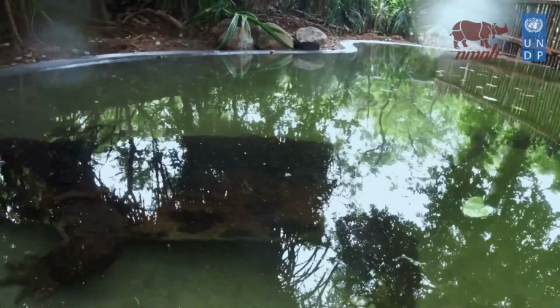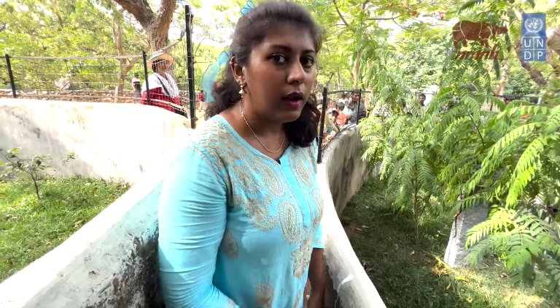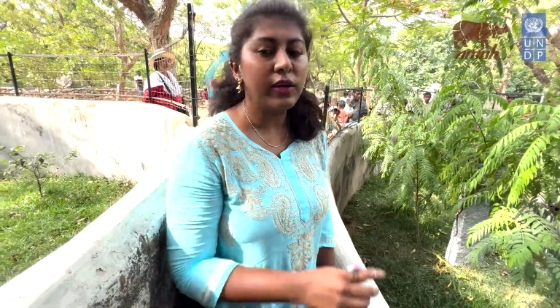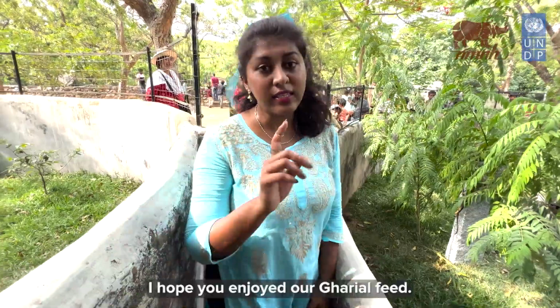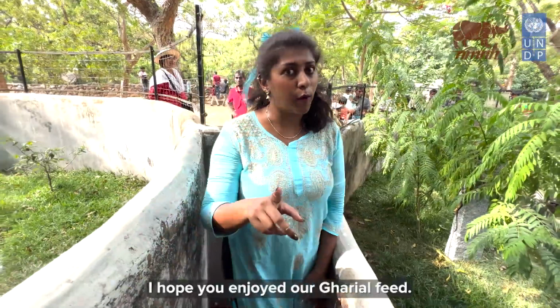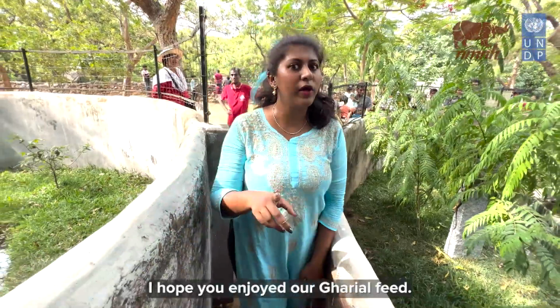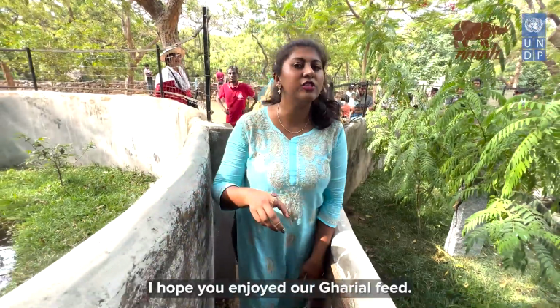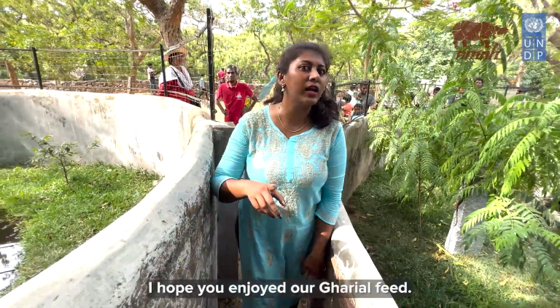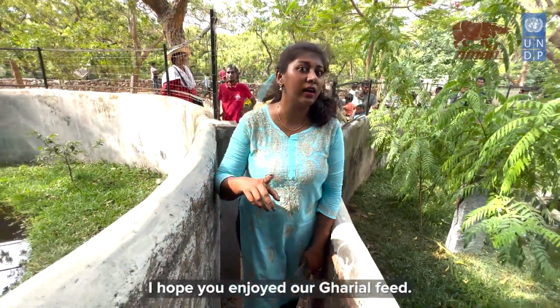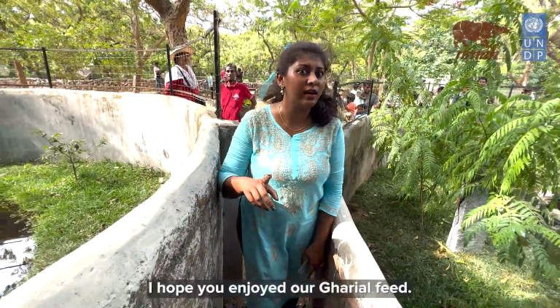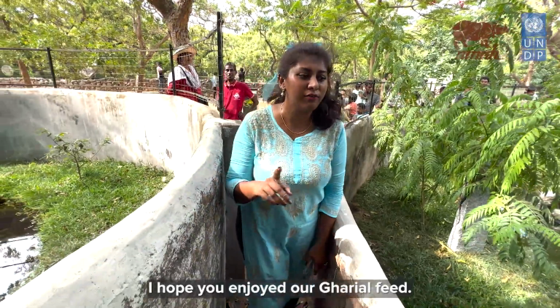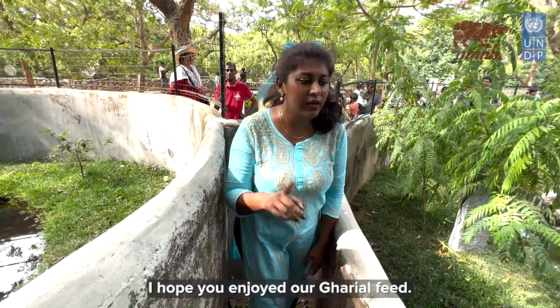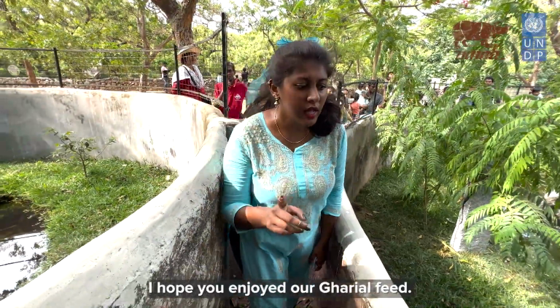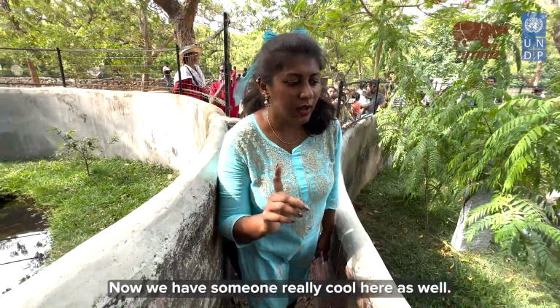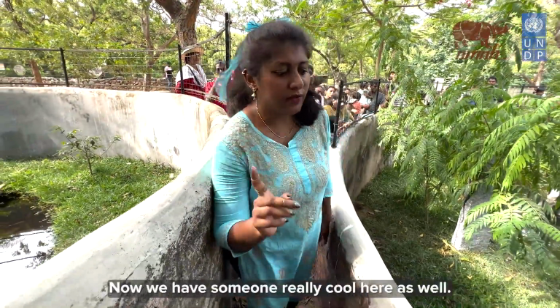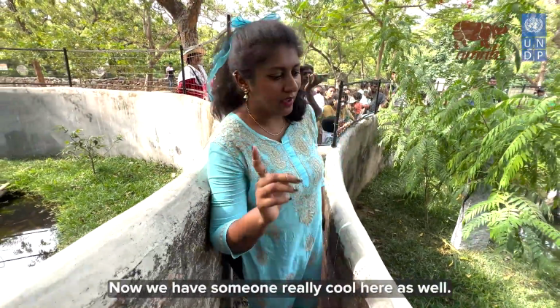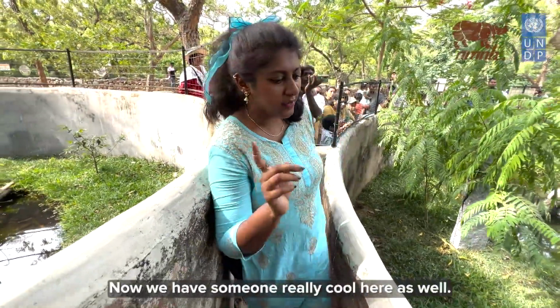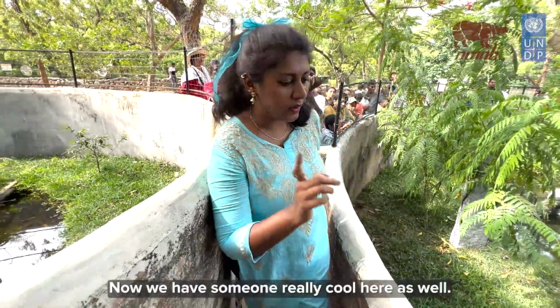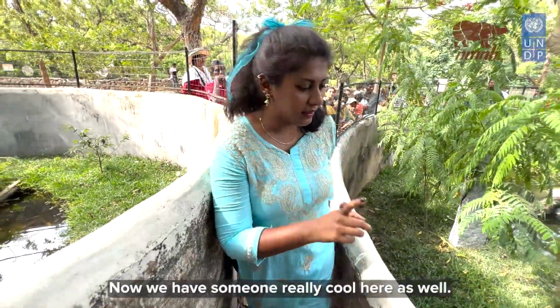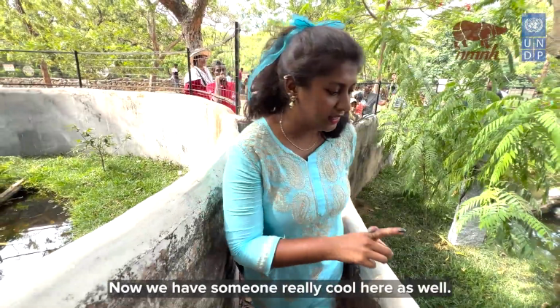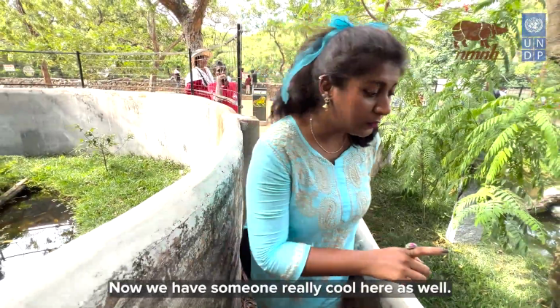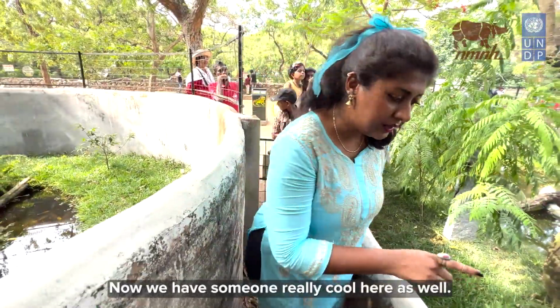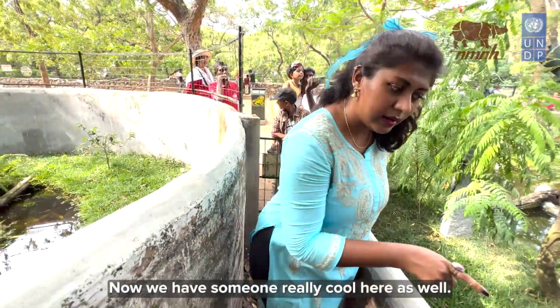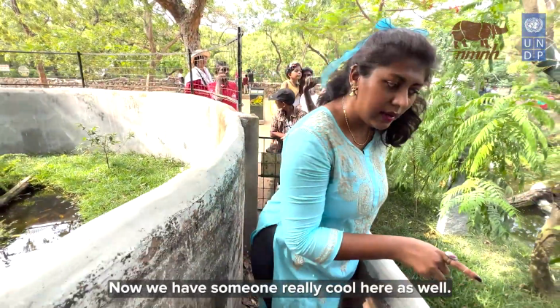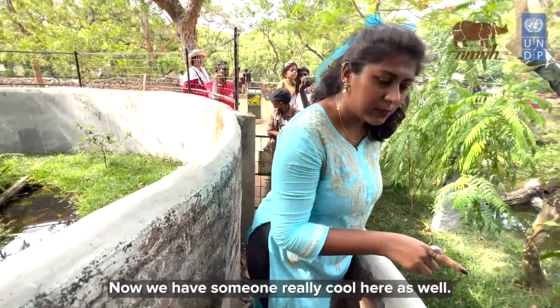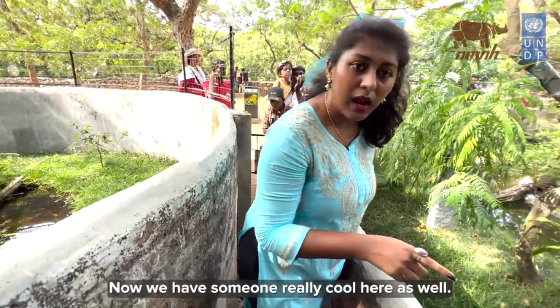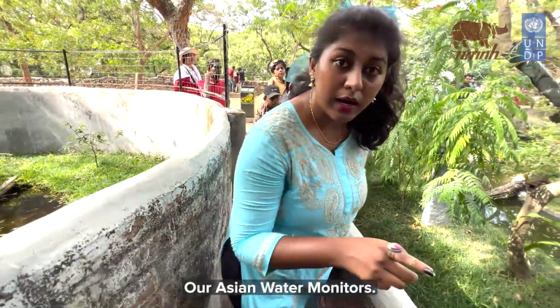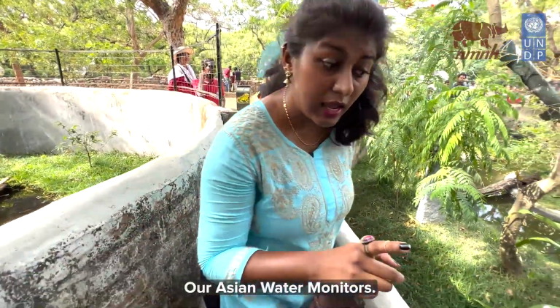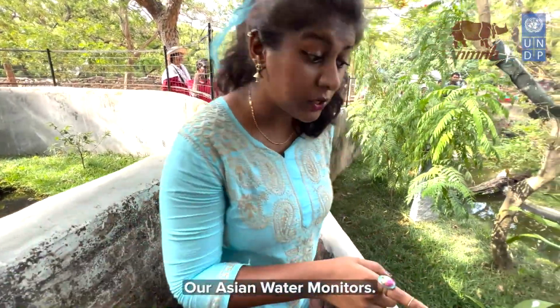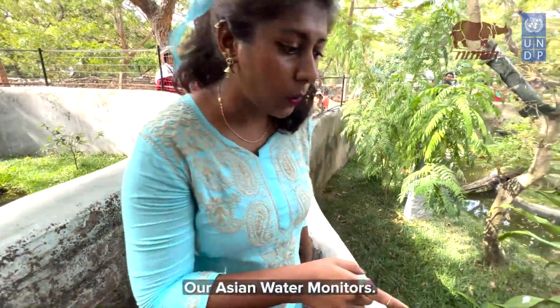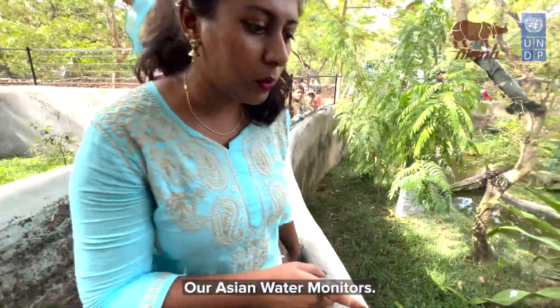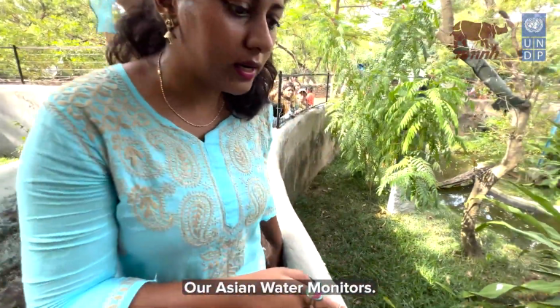I hope you enjoyed our gharial feed. Now we have someone really cool here as well — our Asian water monitors. Let's see how they enjoy their food.